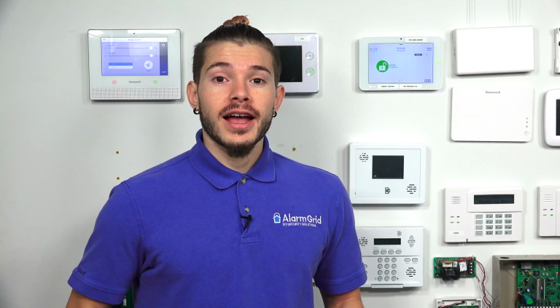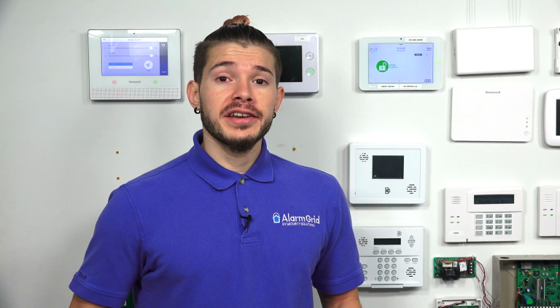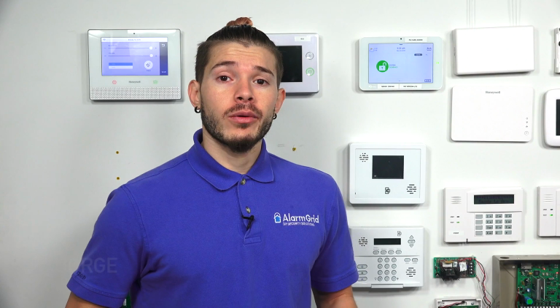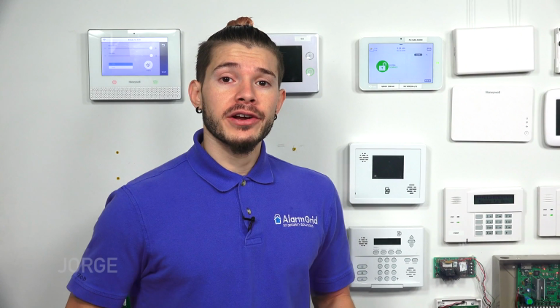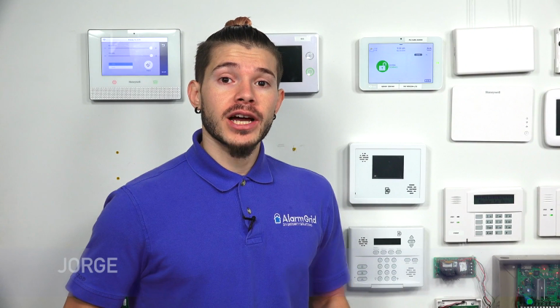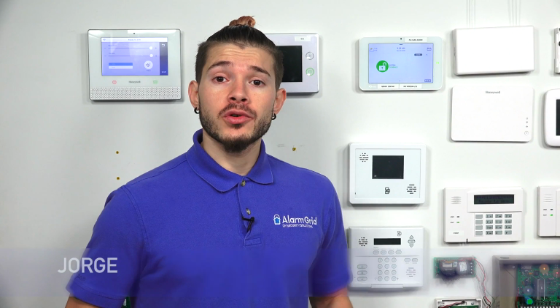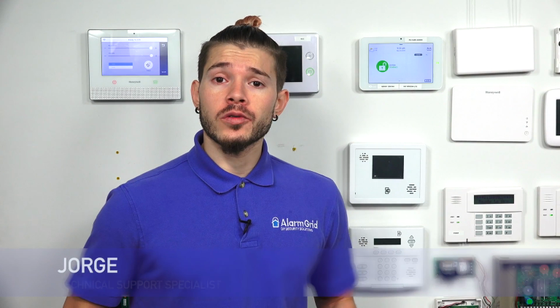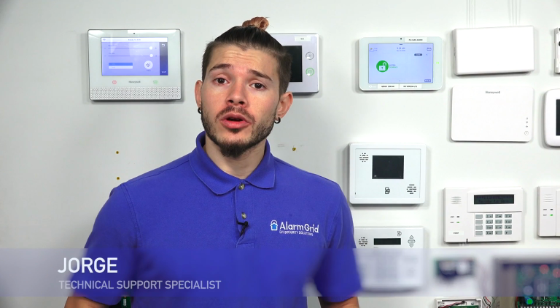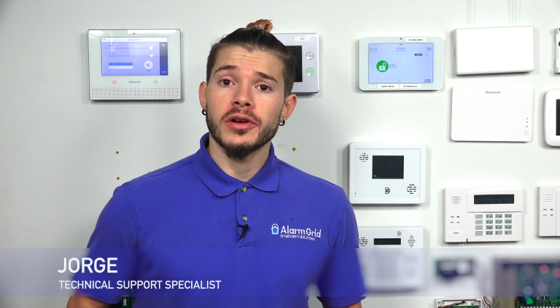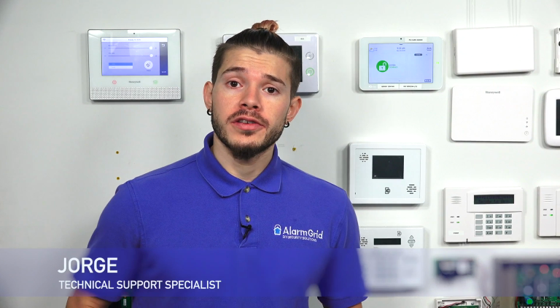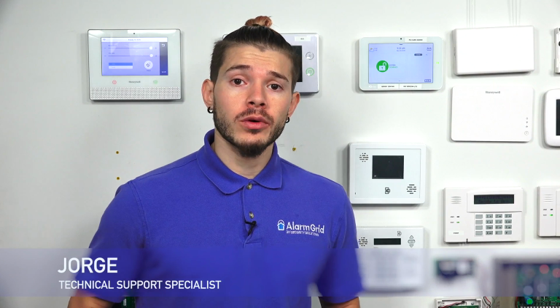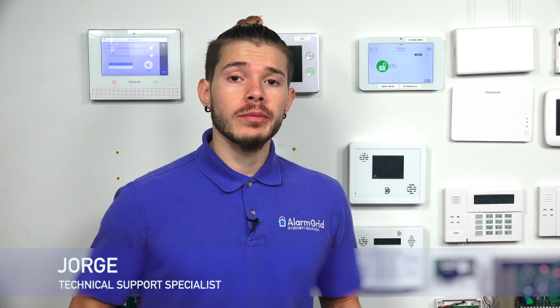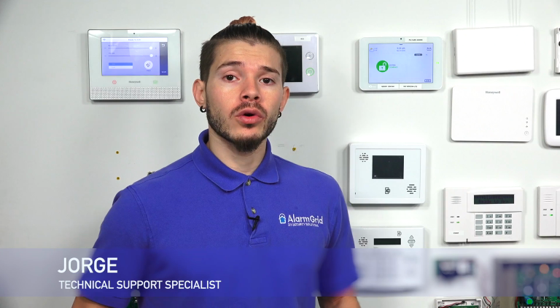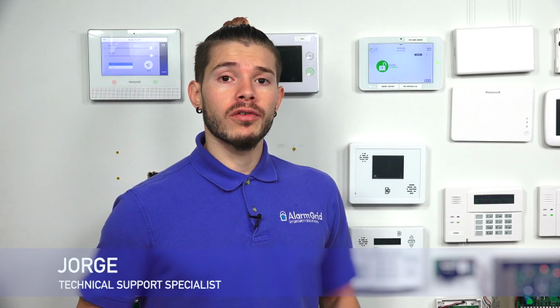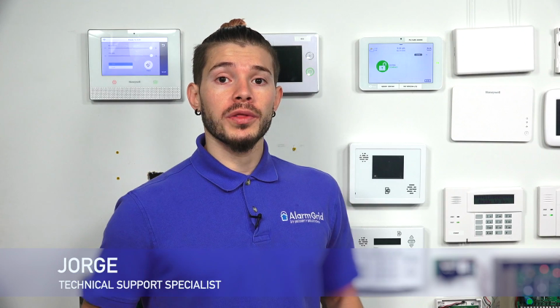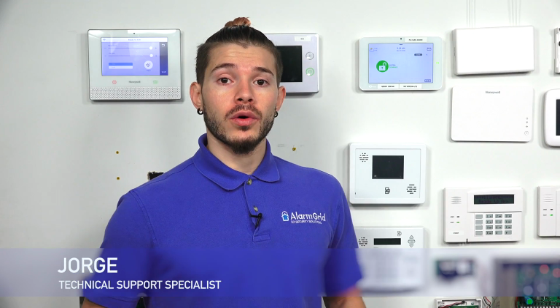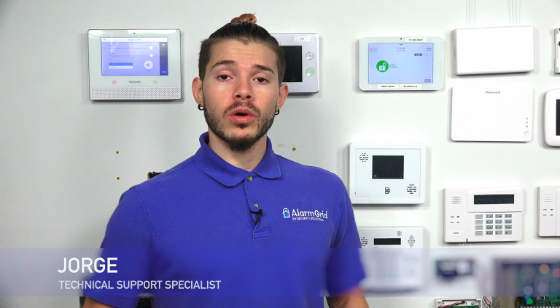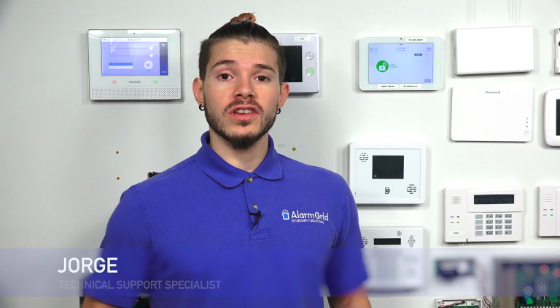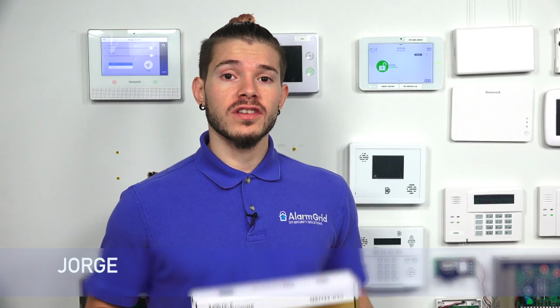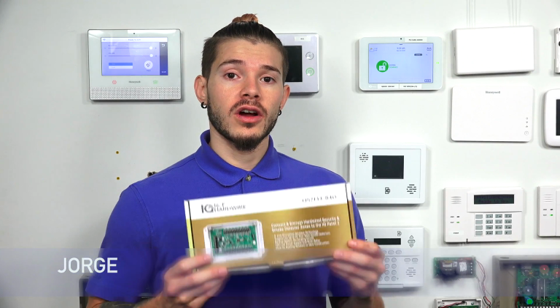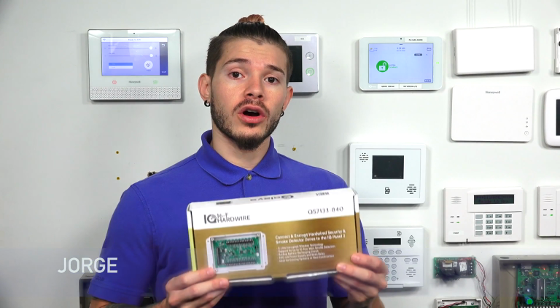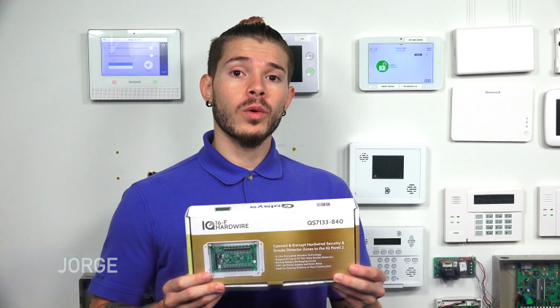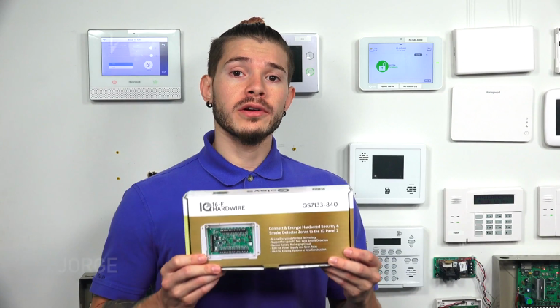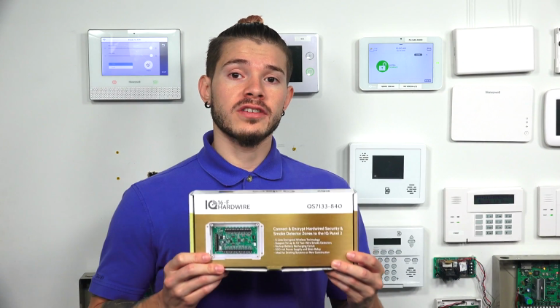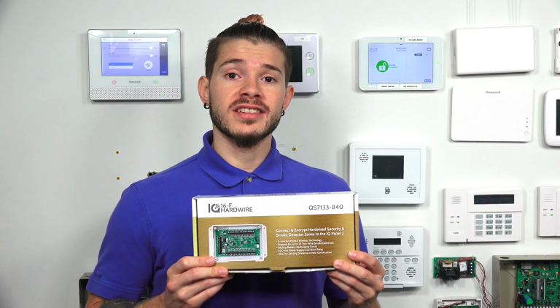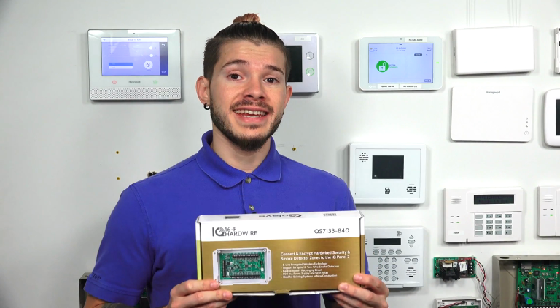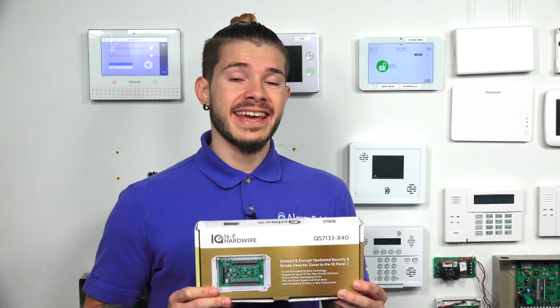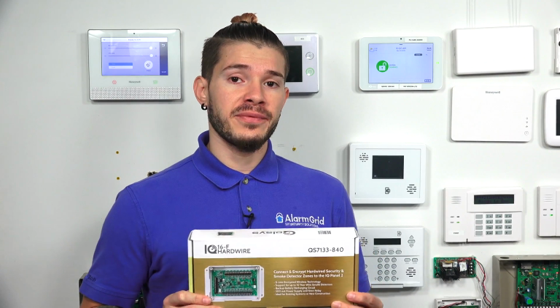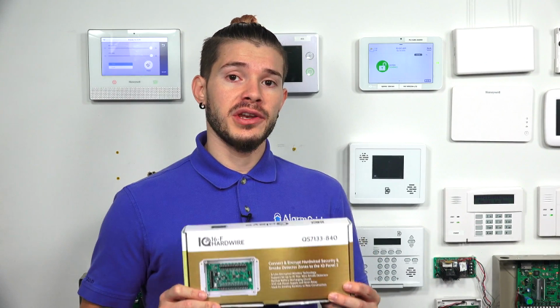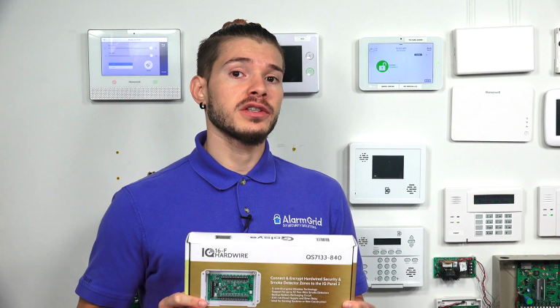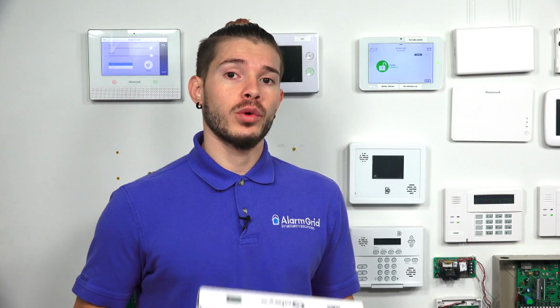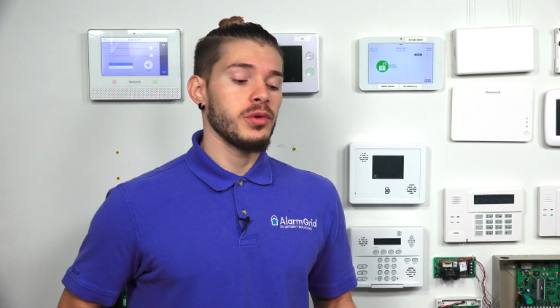Hi, DIYers. I'm George from Alarm Grid. Today we're going to be going over what the Qolsys Hardwire 16F does for you.